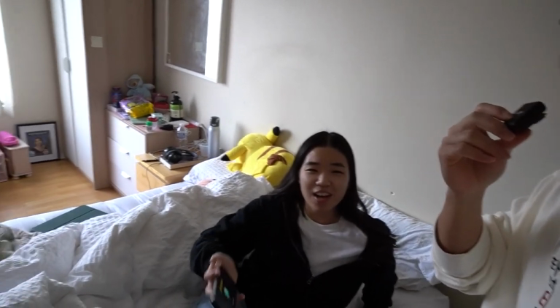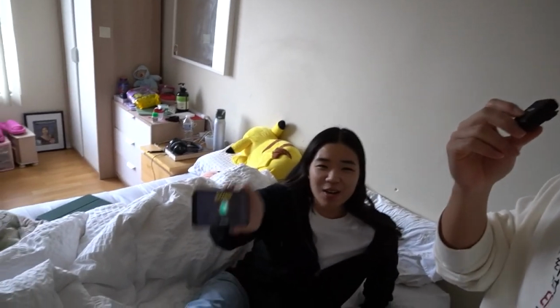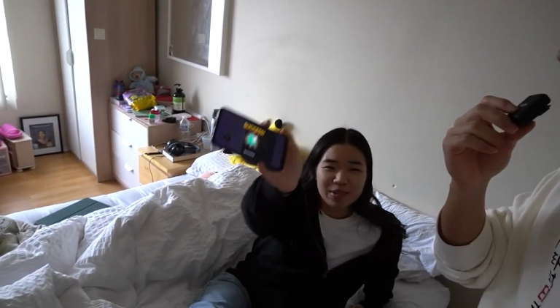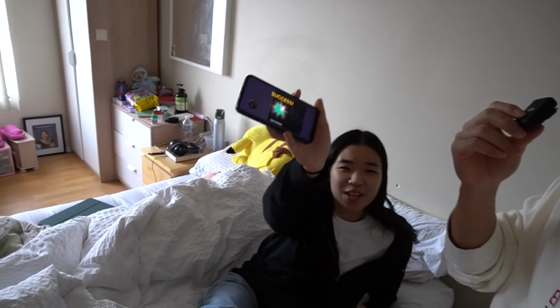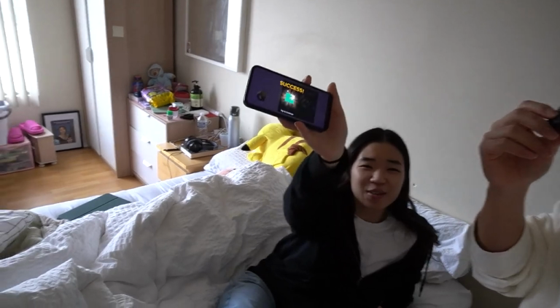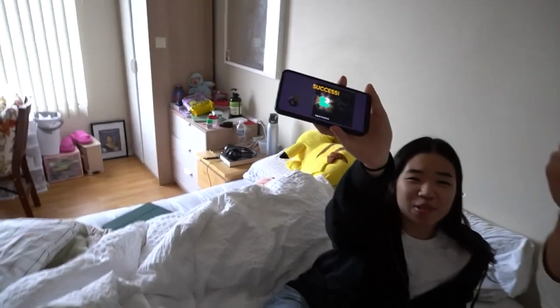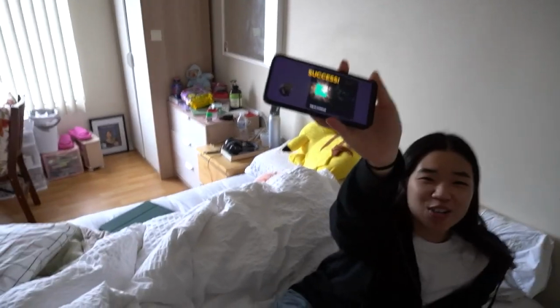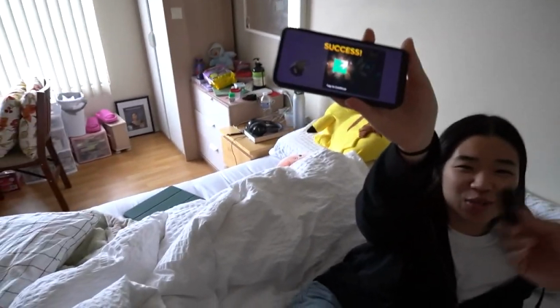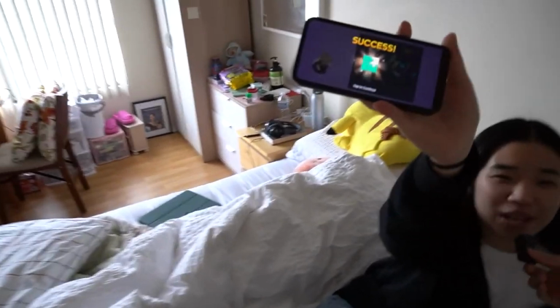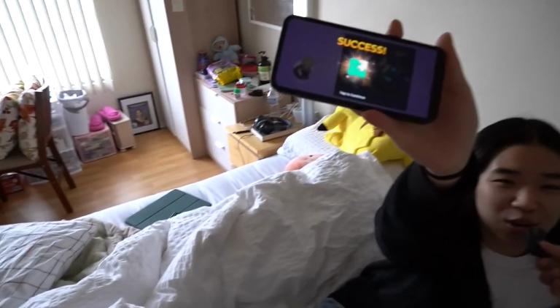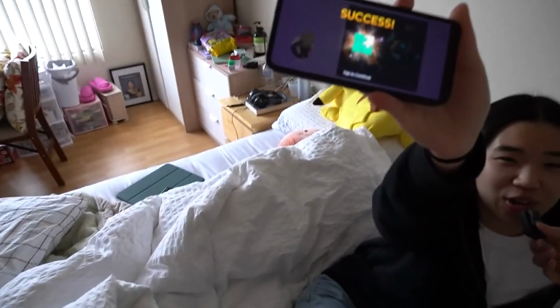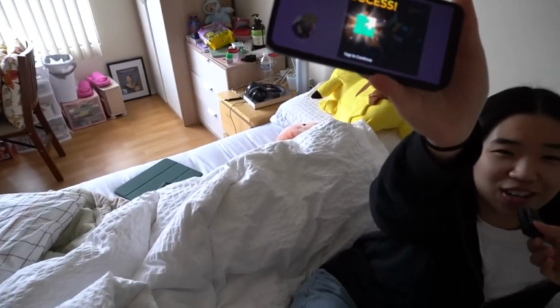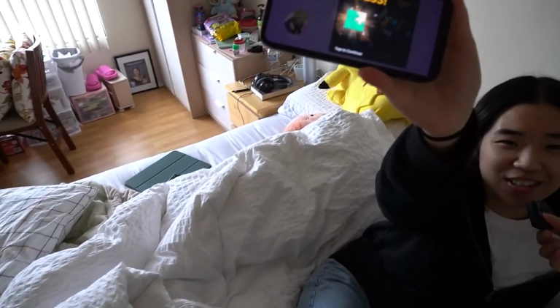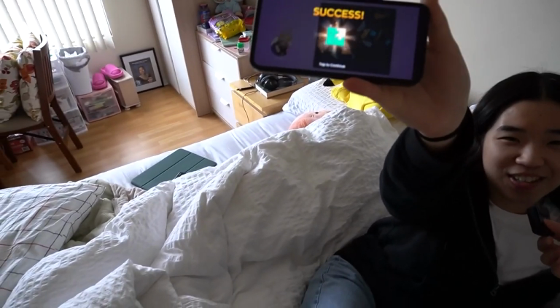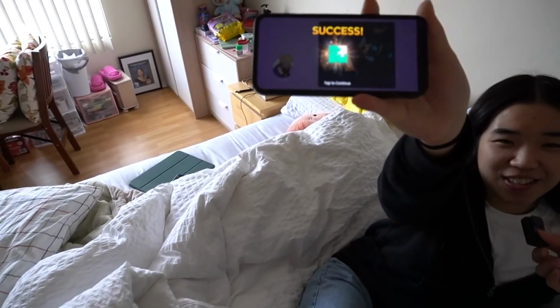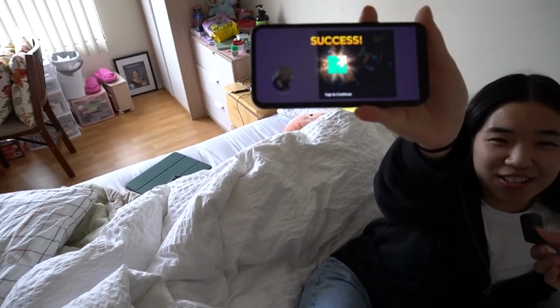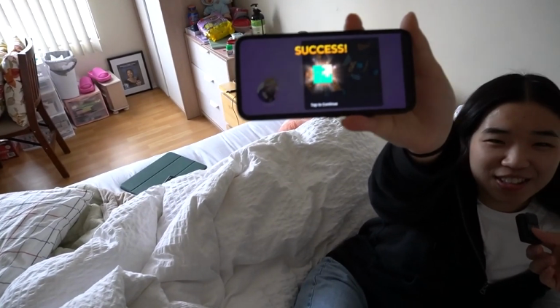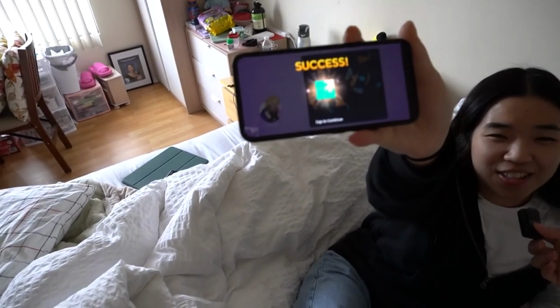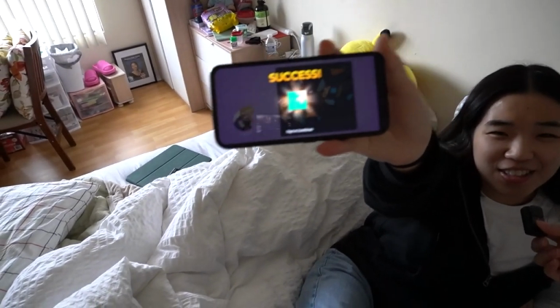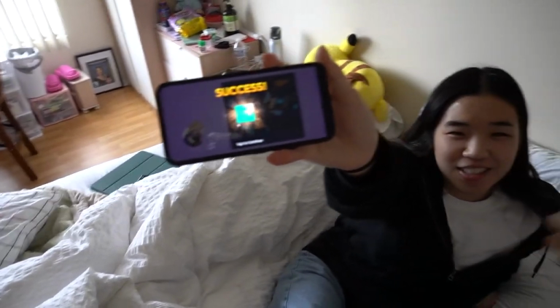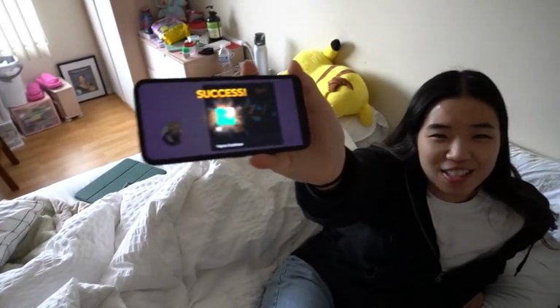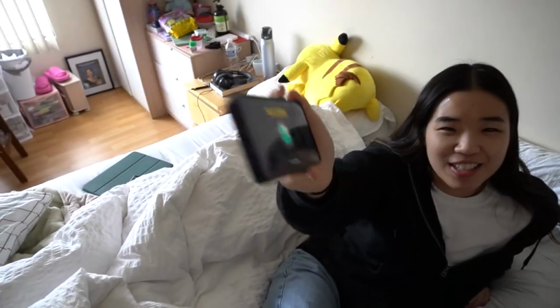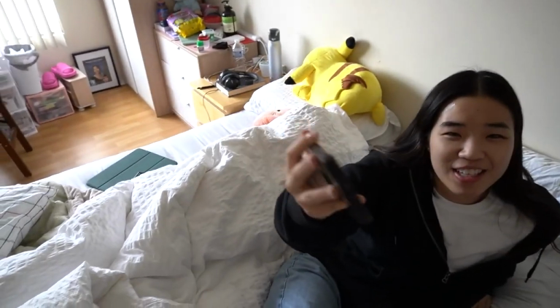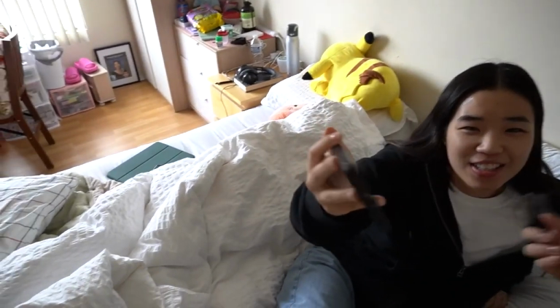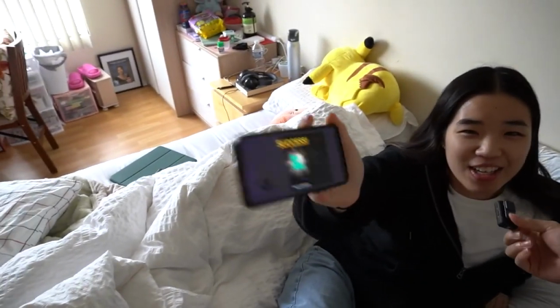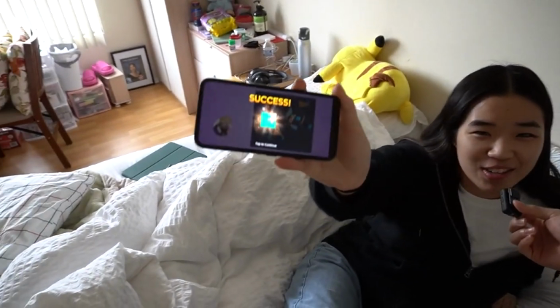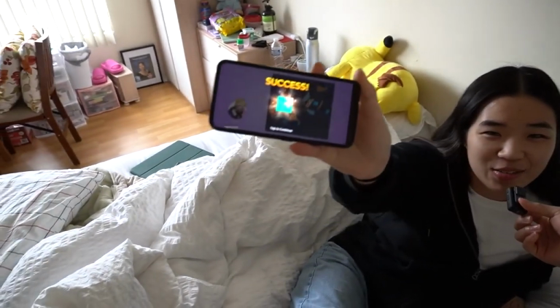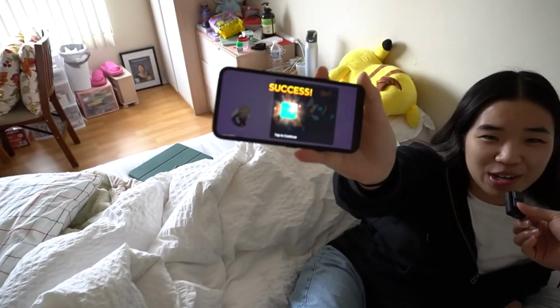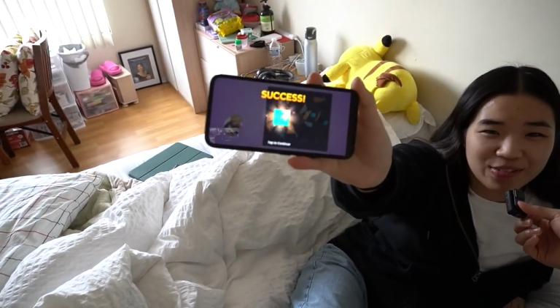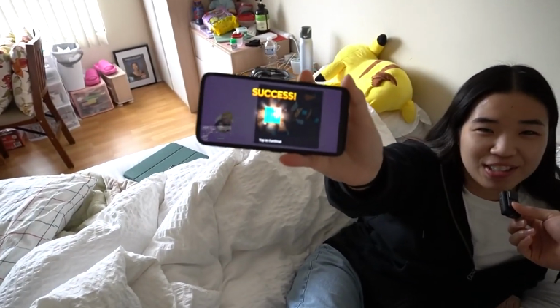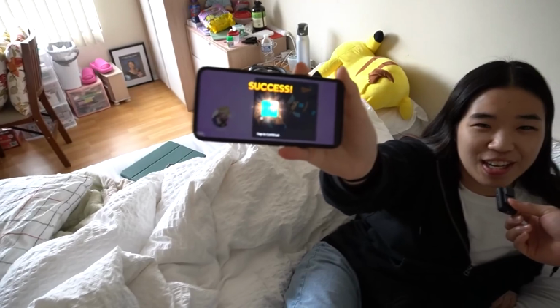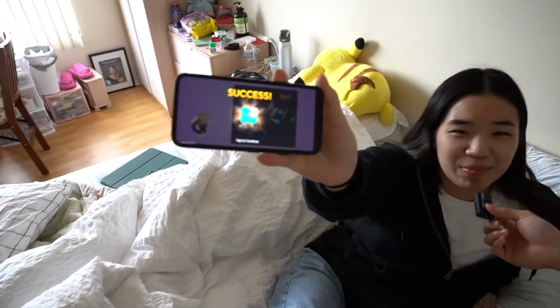I'm playing Project Makeover. What is that? It's a very fun game.